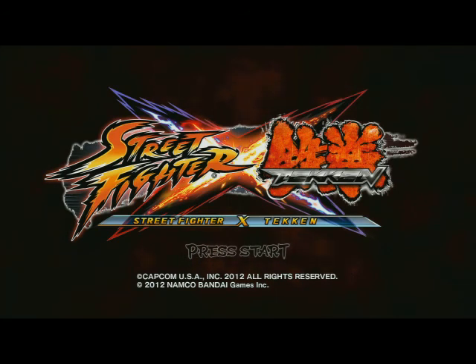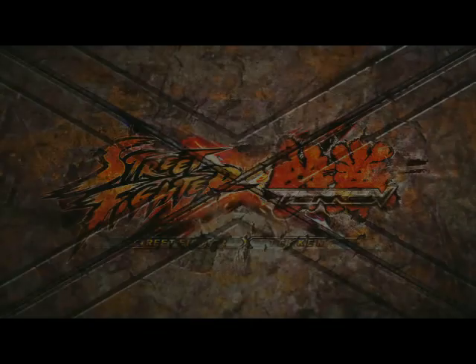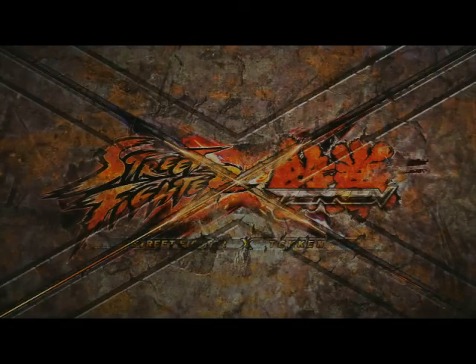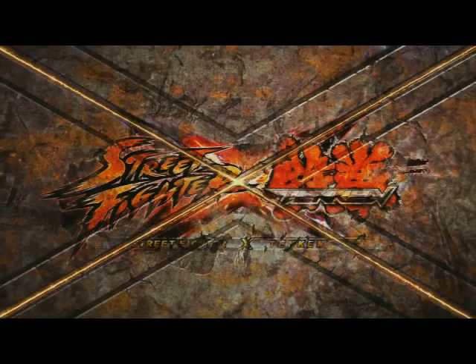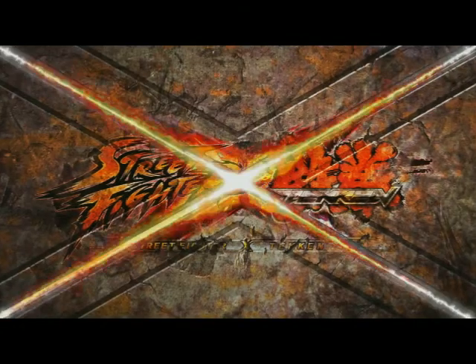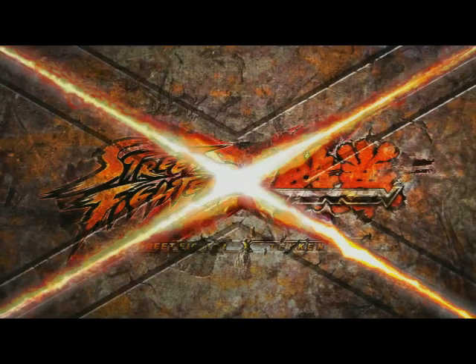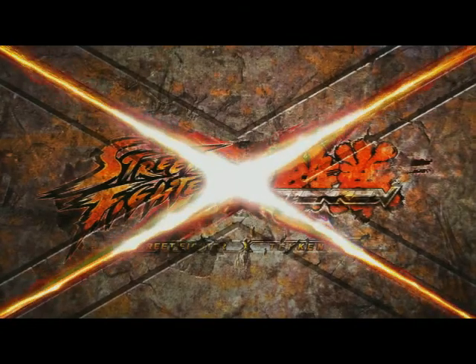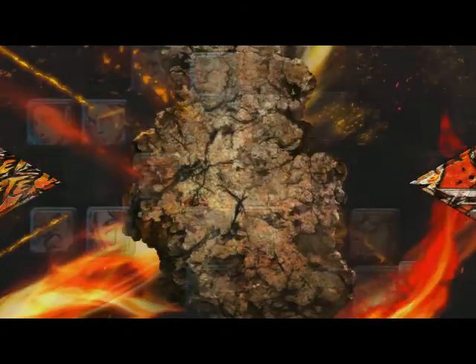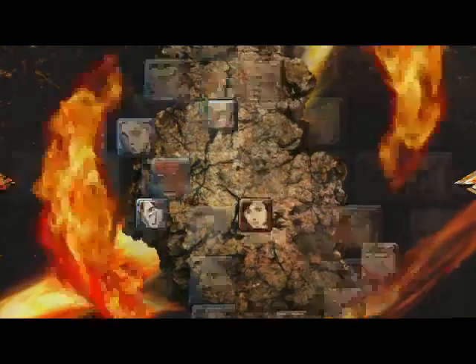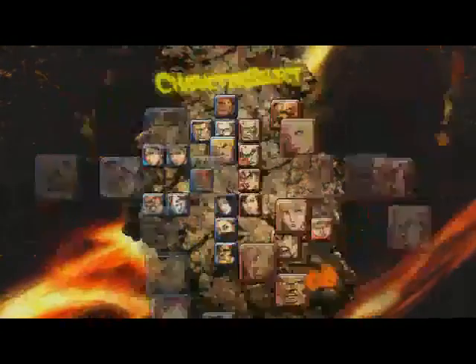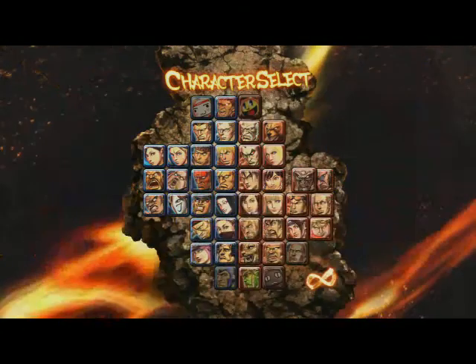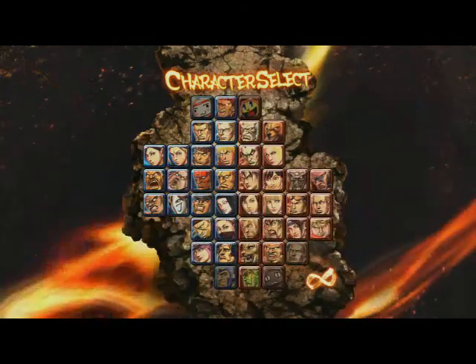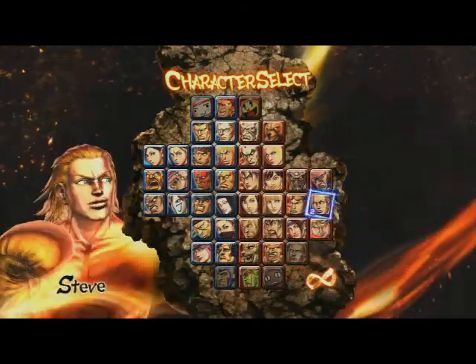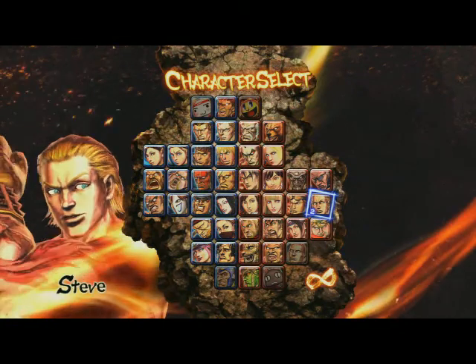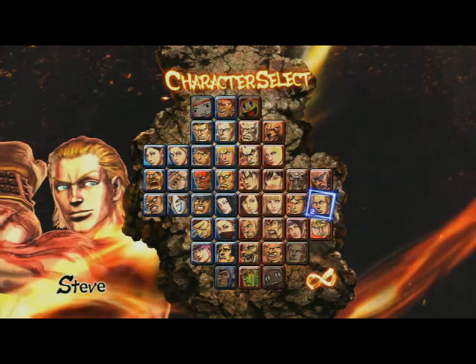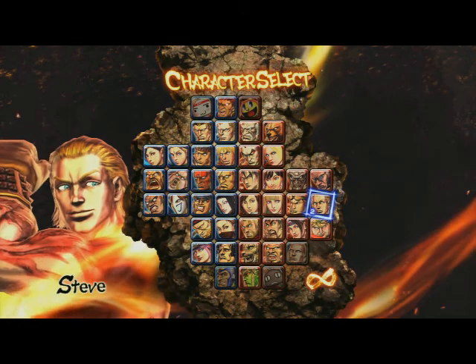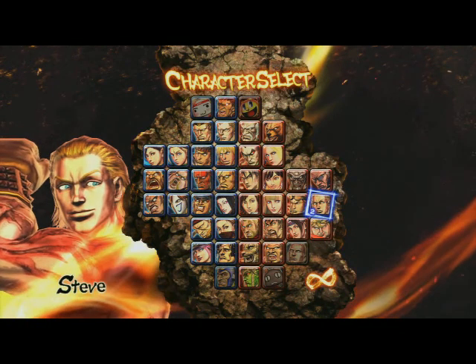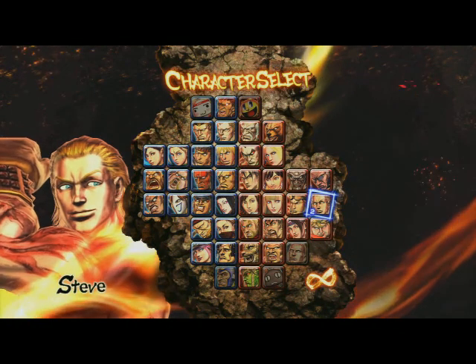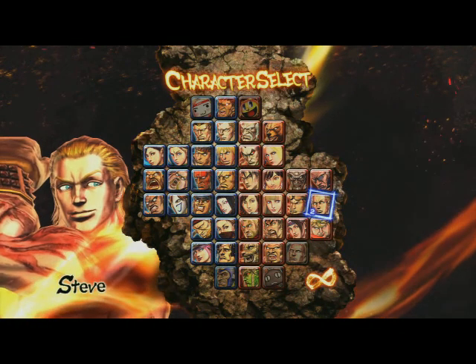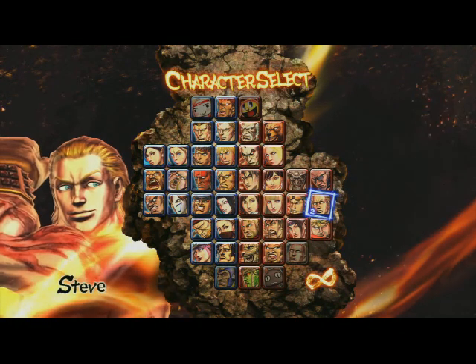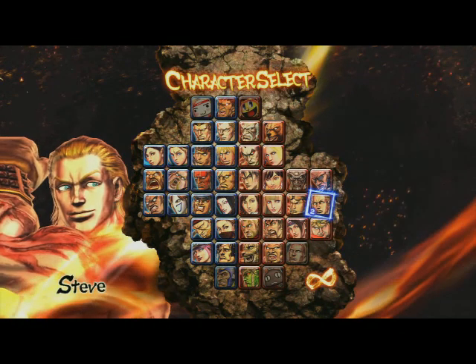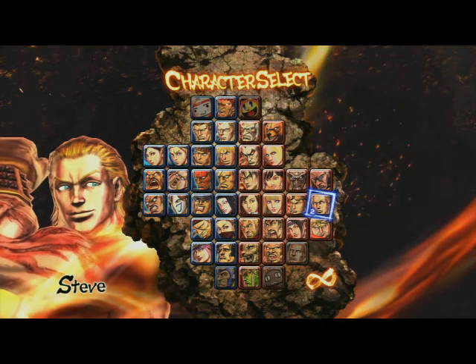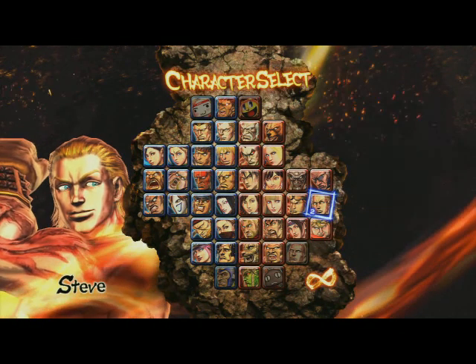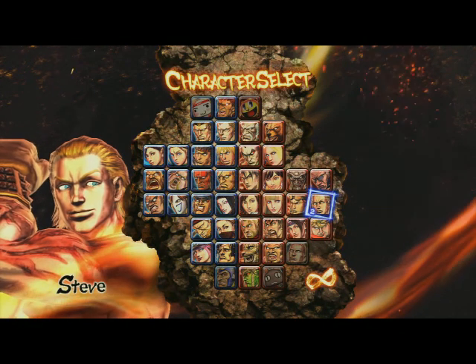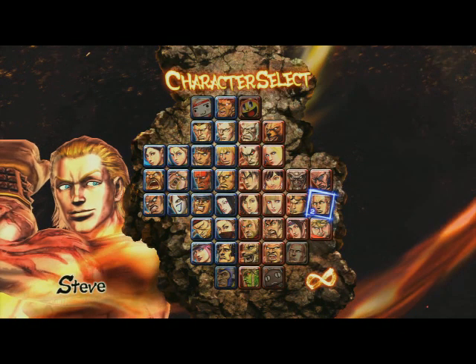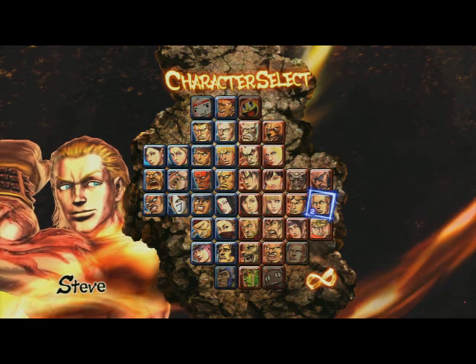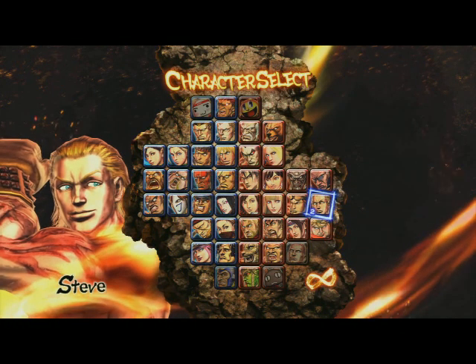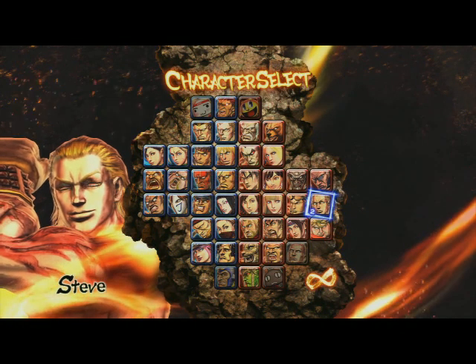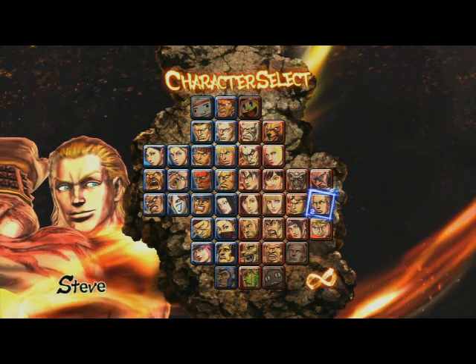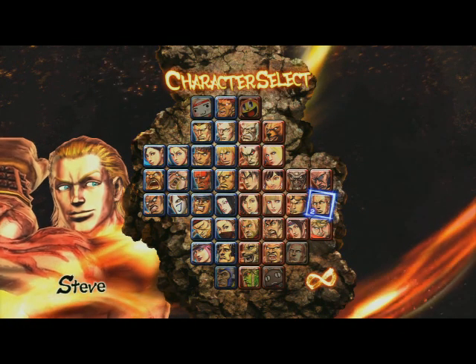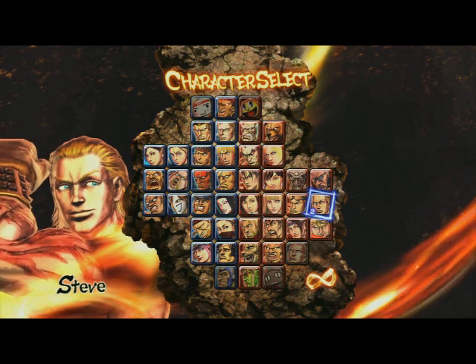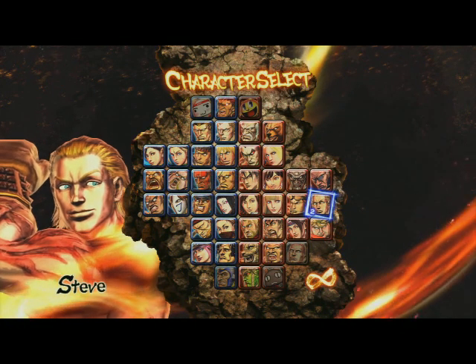Now the character roster has 18 Street Fighter characters and 18 Tekken characters. Plus there will be 12 downloadable characters that will be released at a later date.